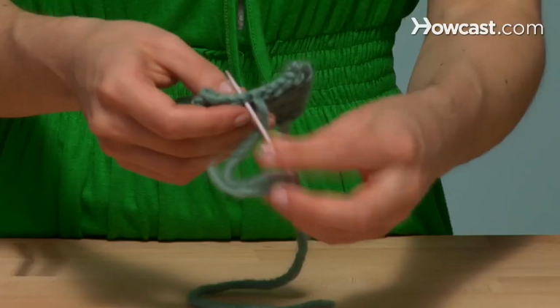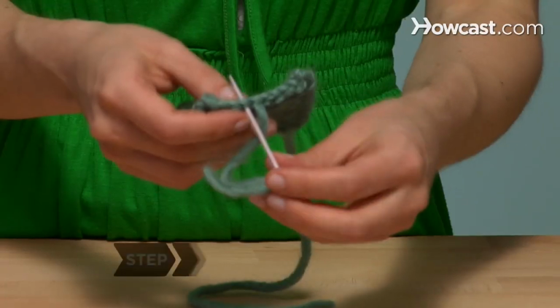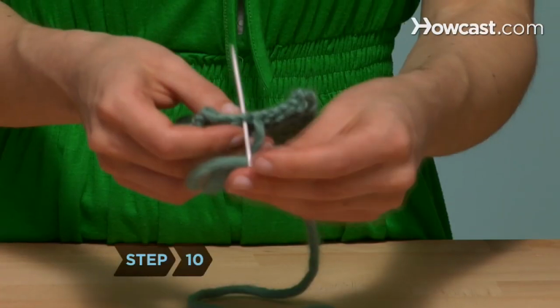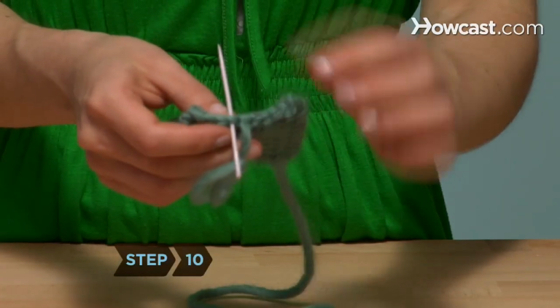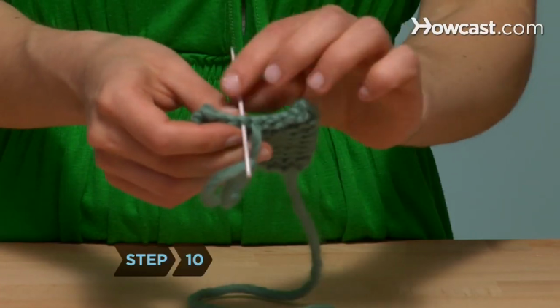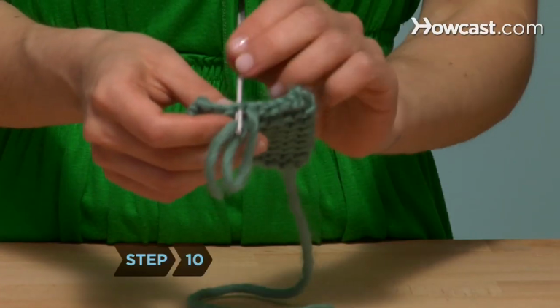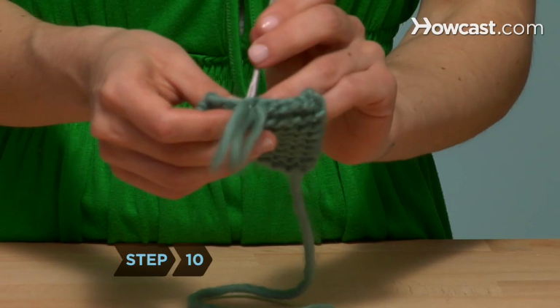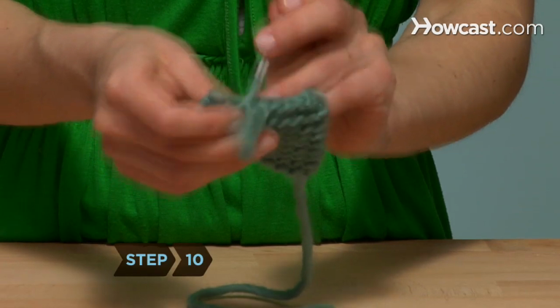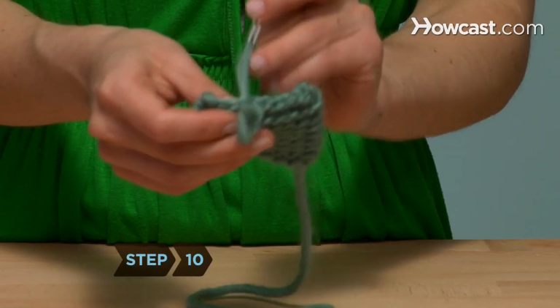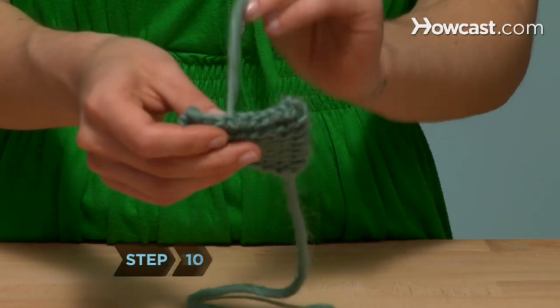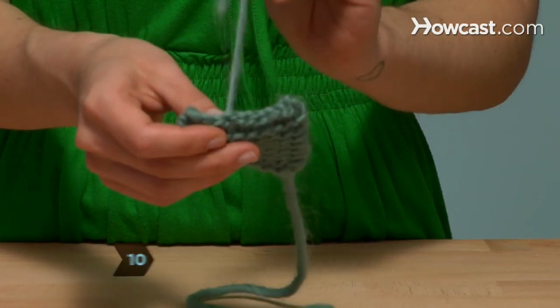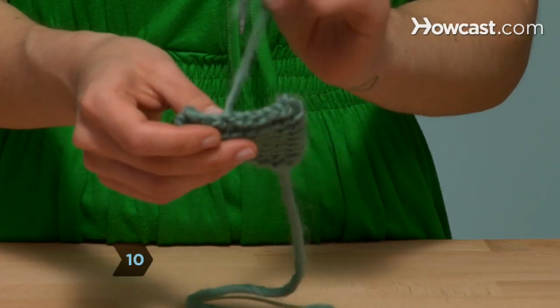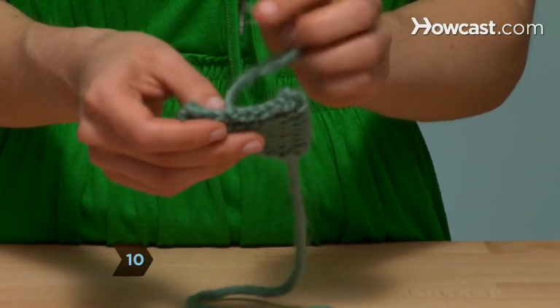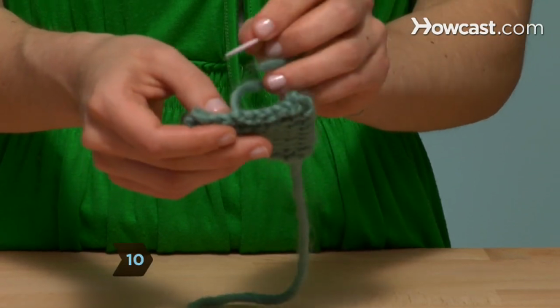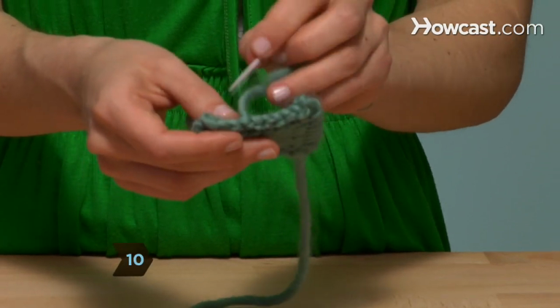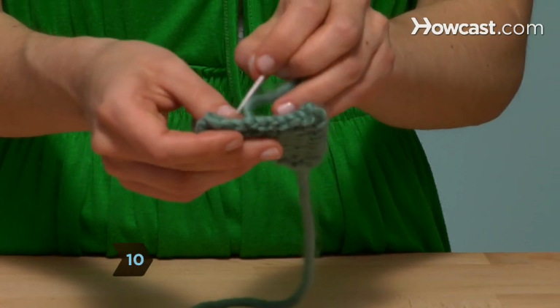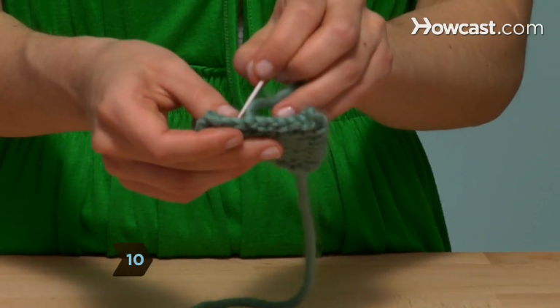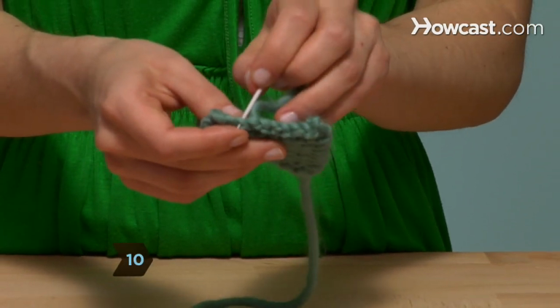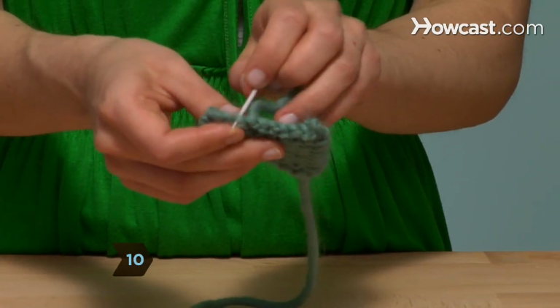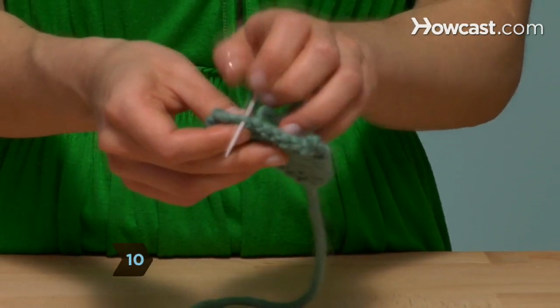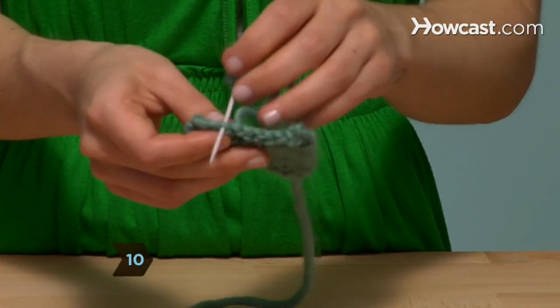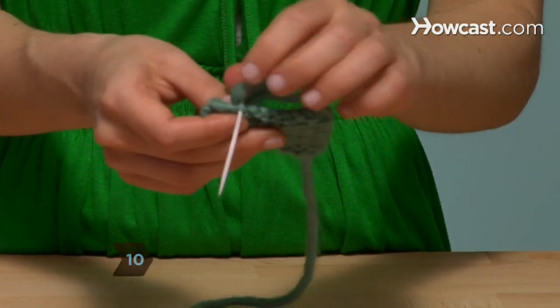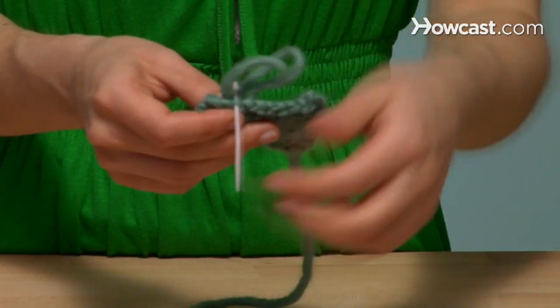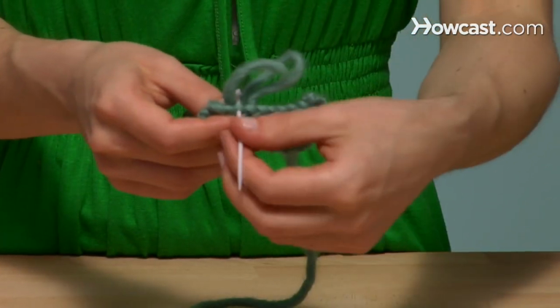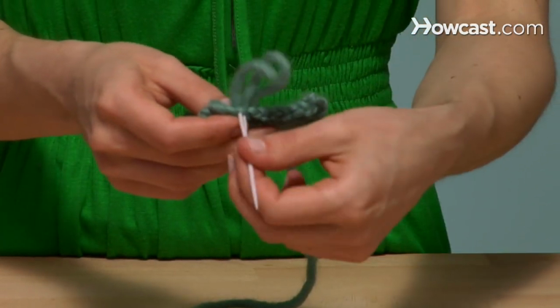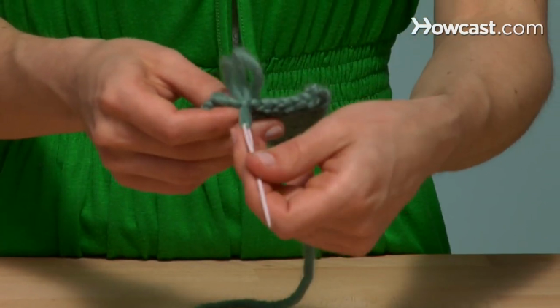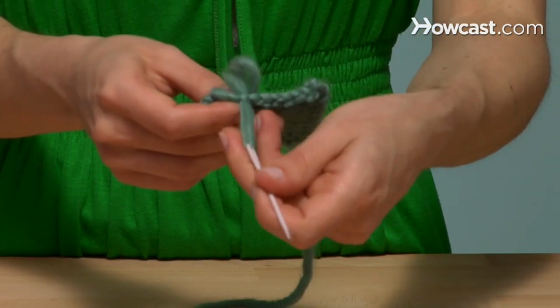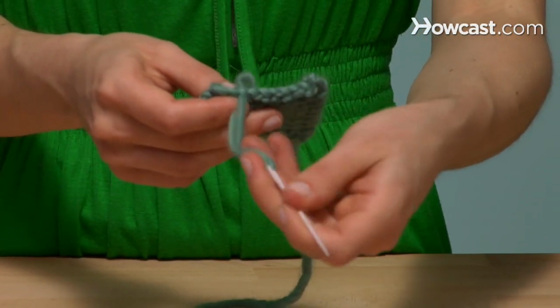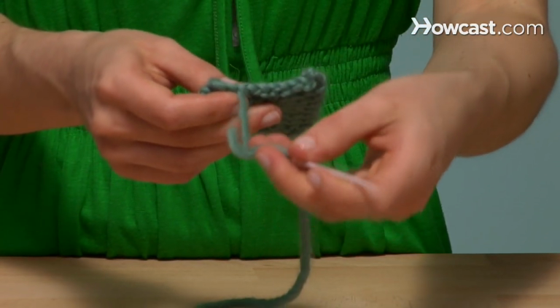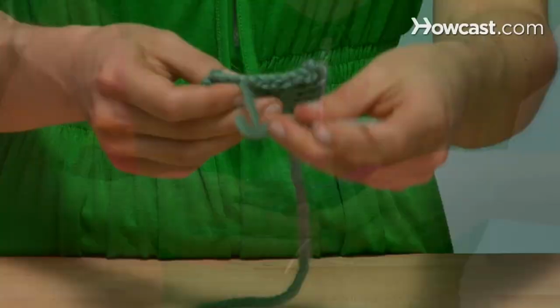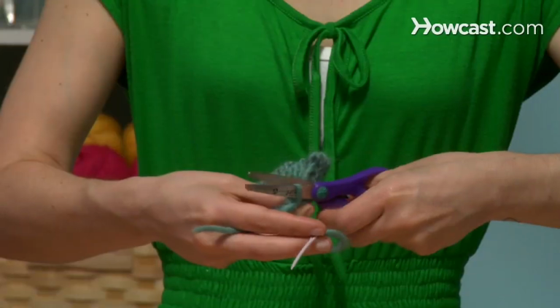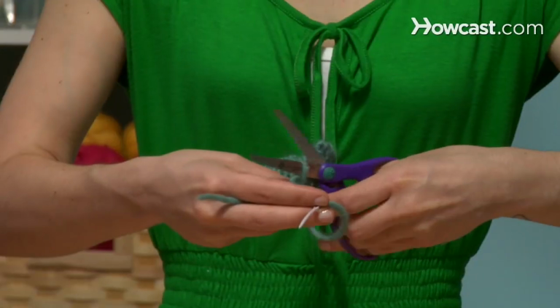Step 10: Use a yarn needle to weave the loose yarn into the edge stitches. Cut off any excess, and you're done.